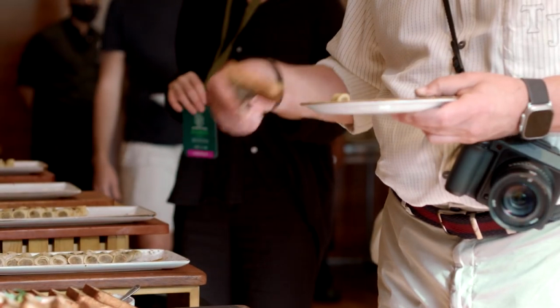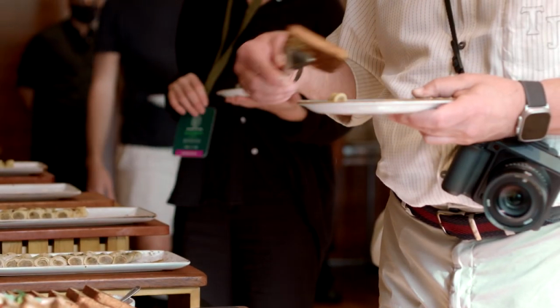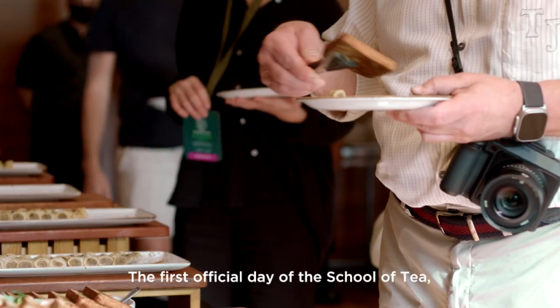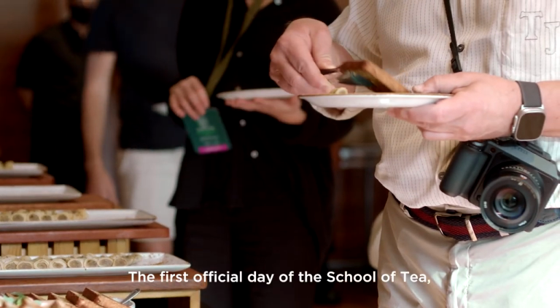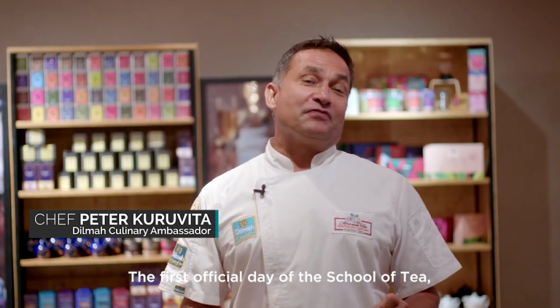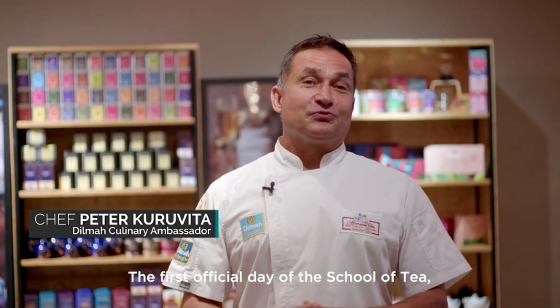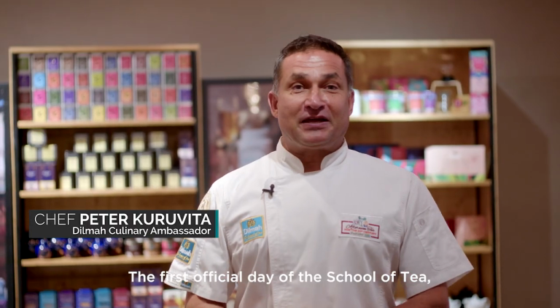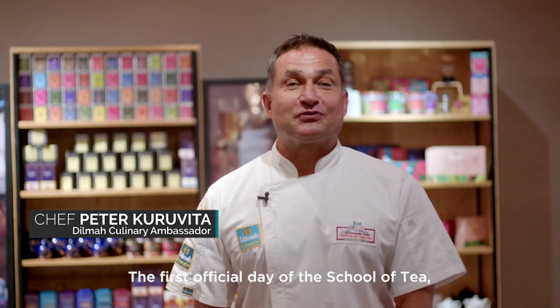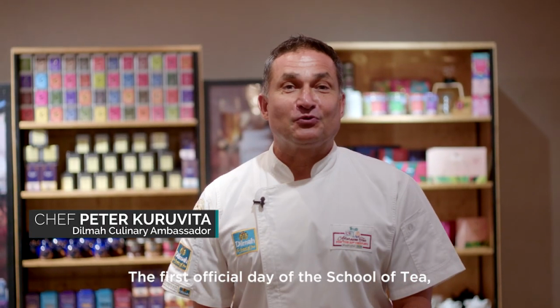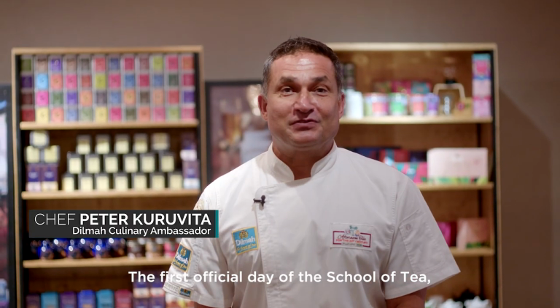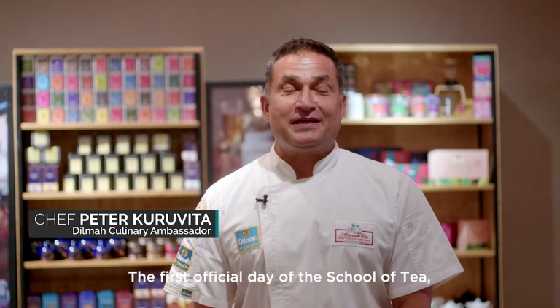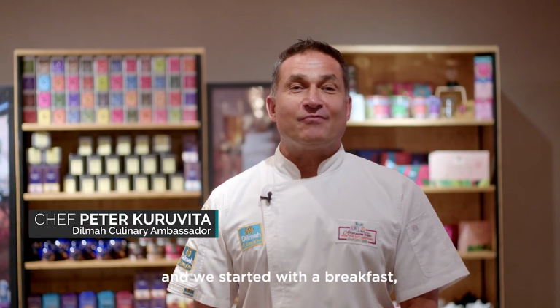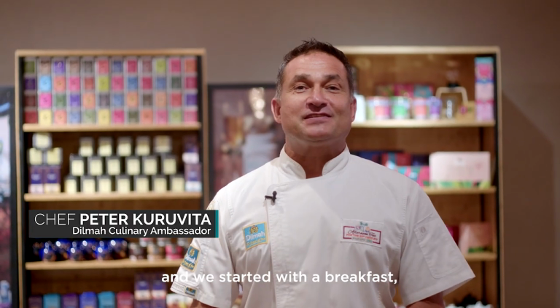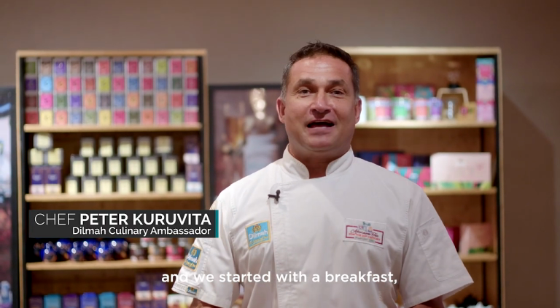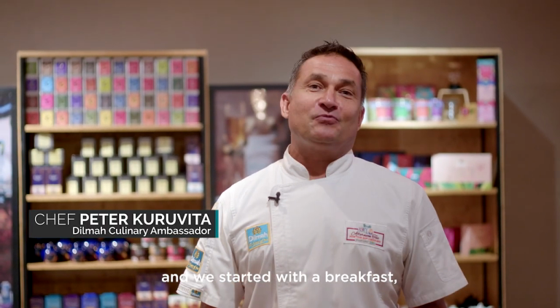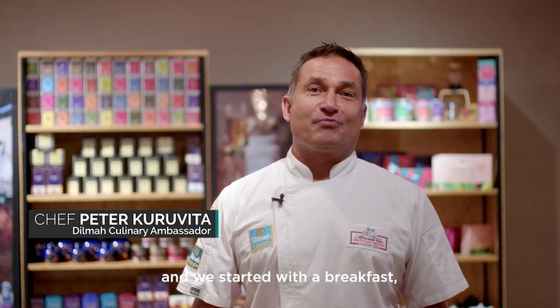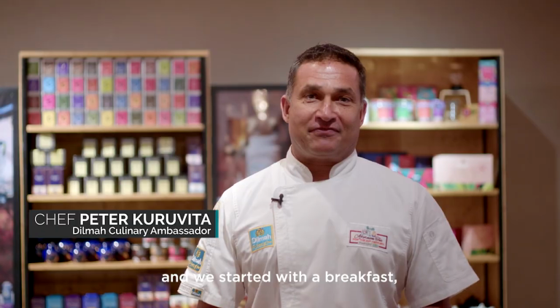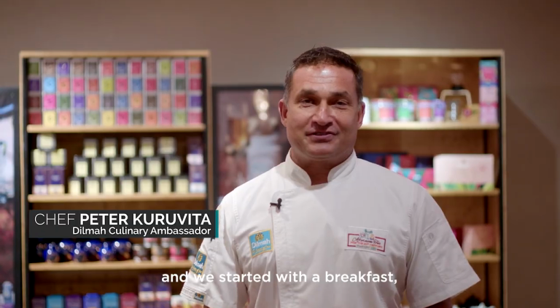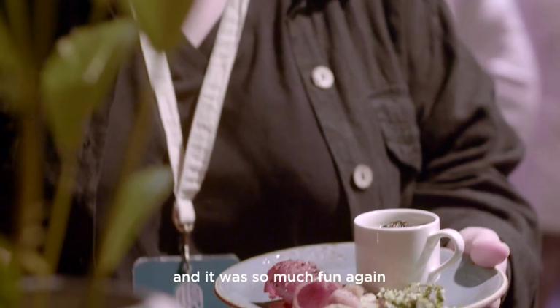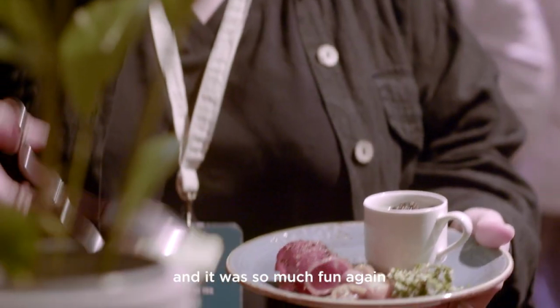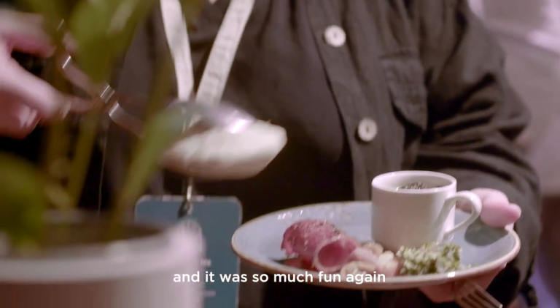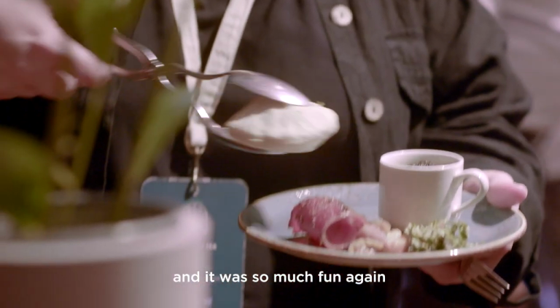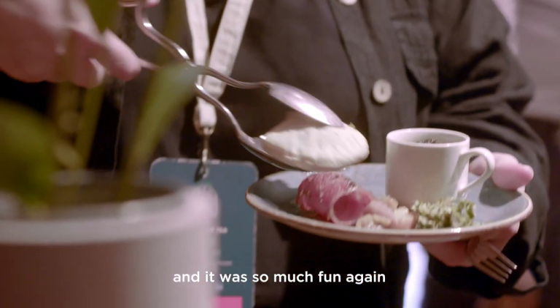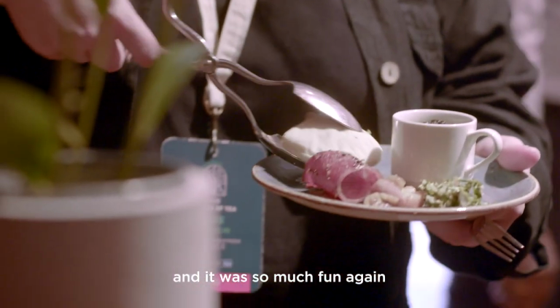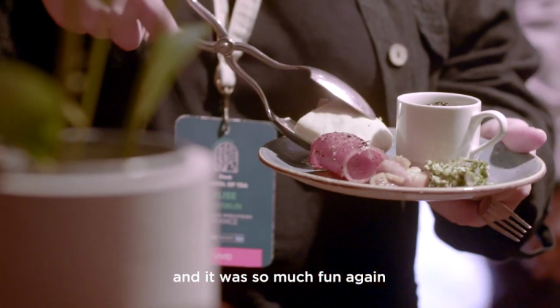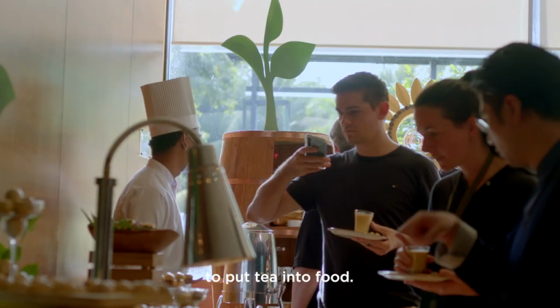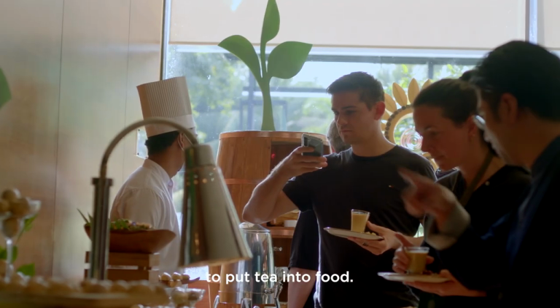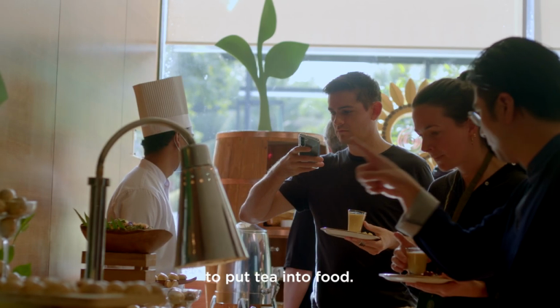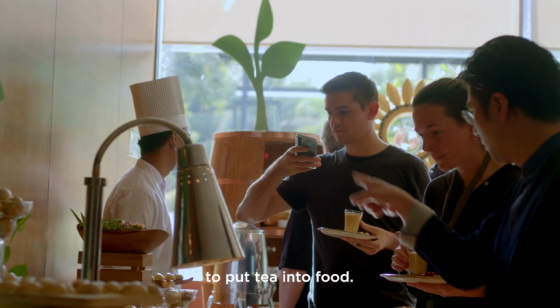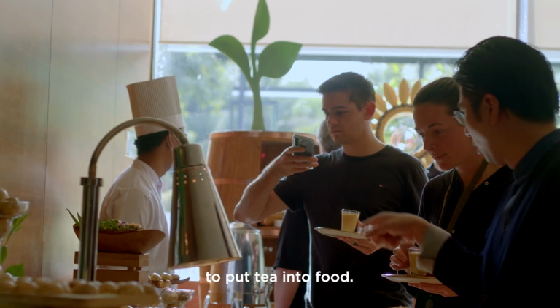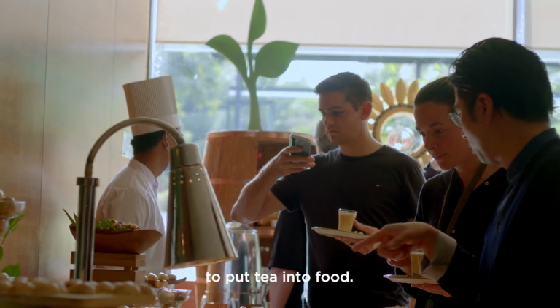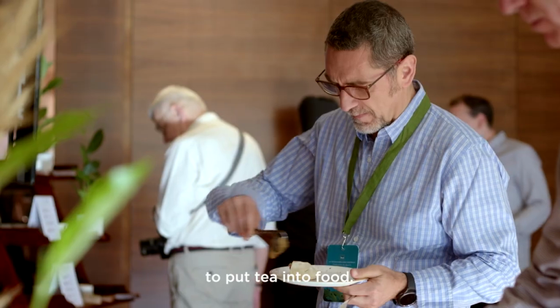The first official day of the School of Tea and we started with a breakfast, and it was so much fun again to put tea into food.